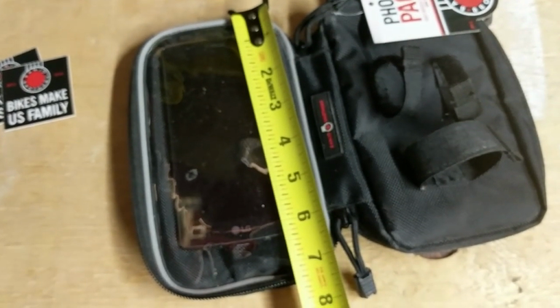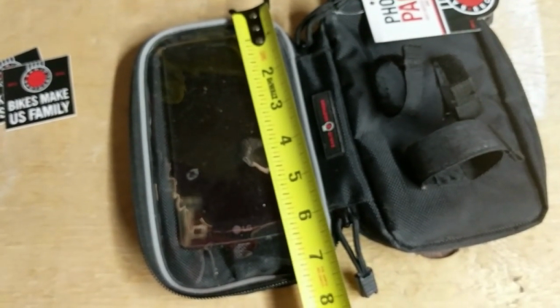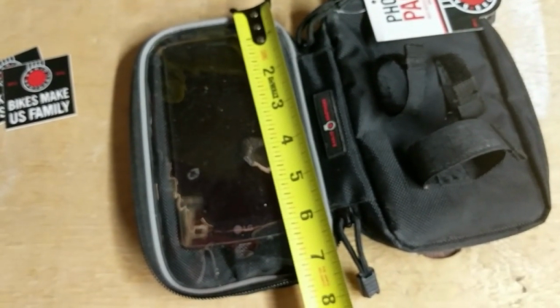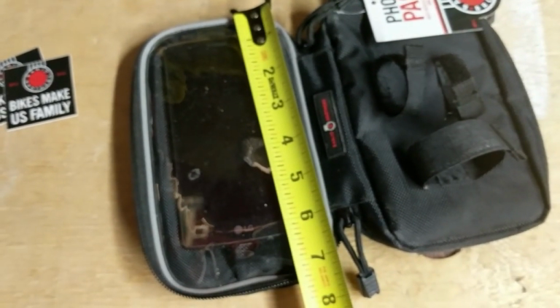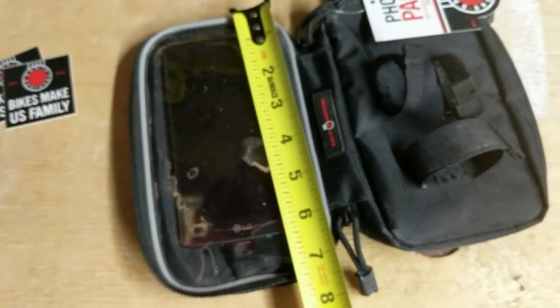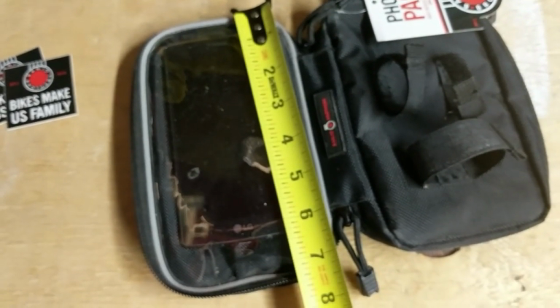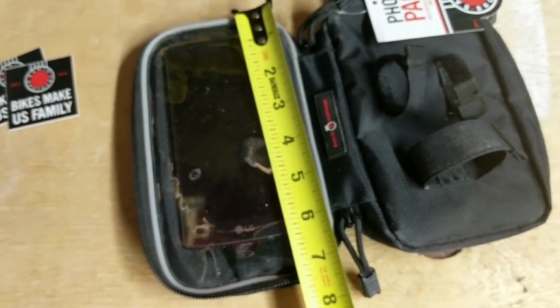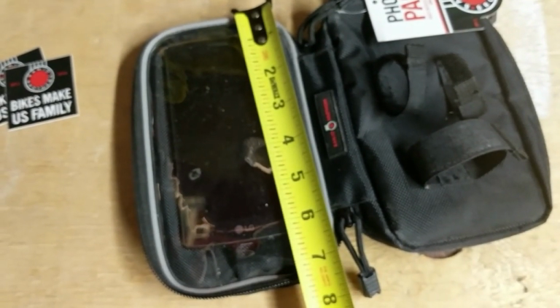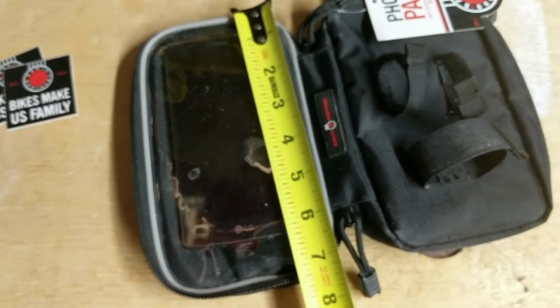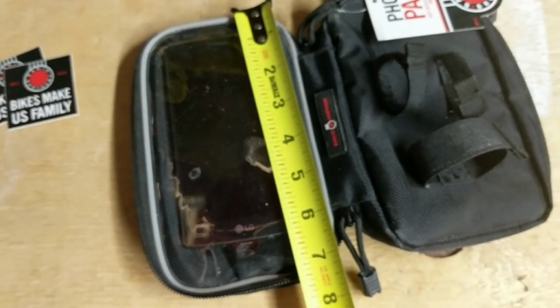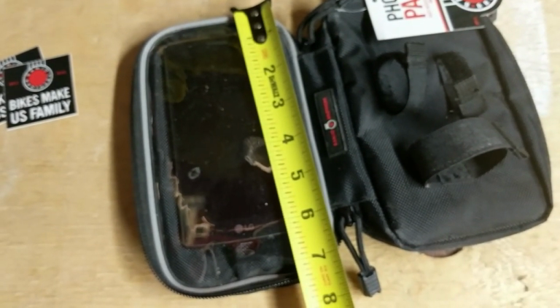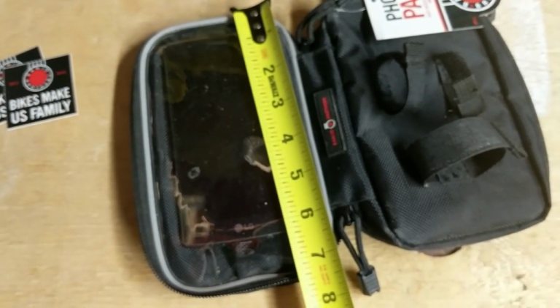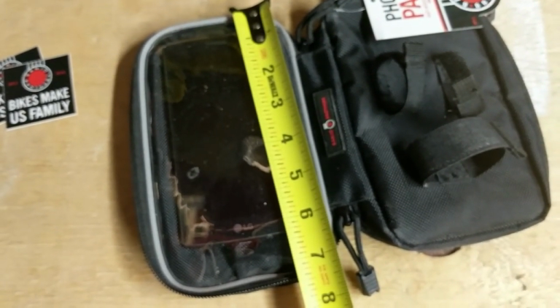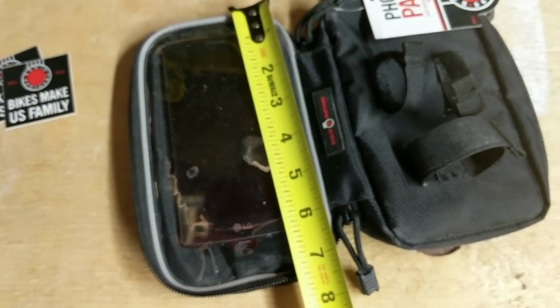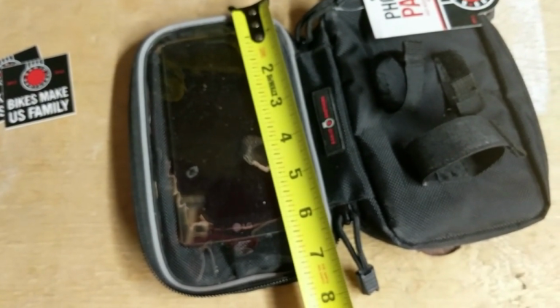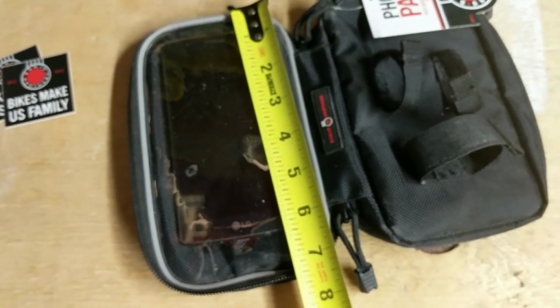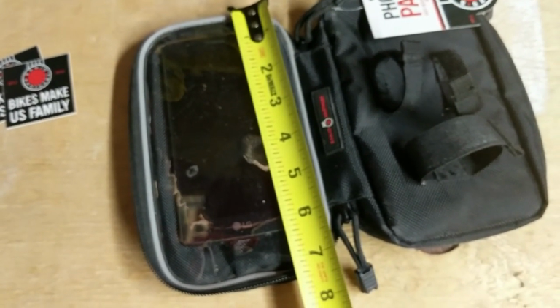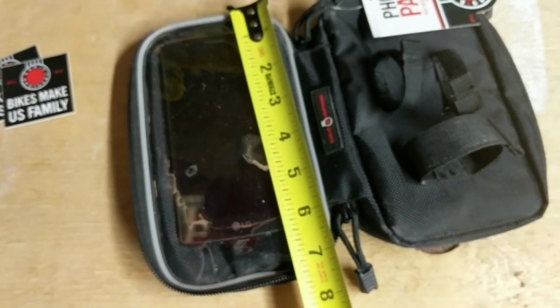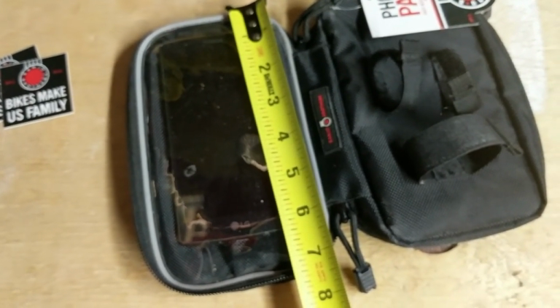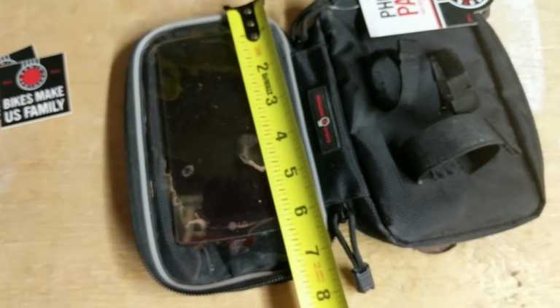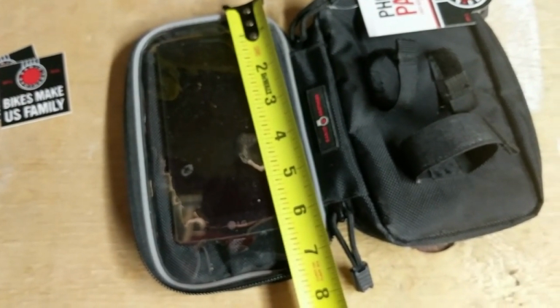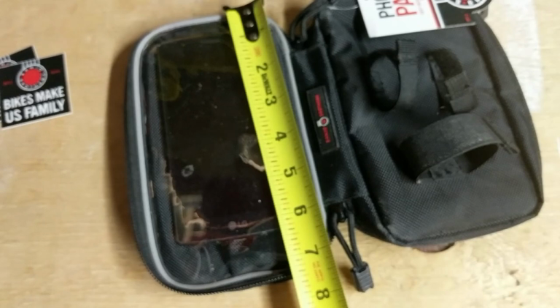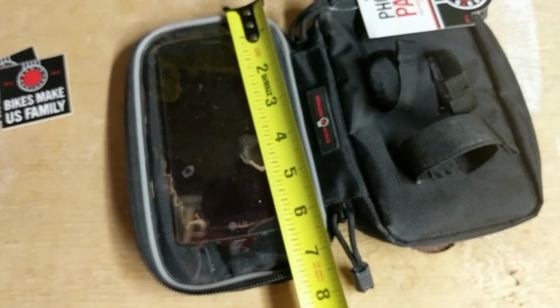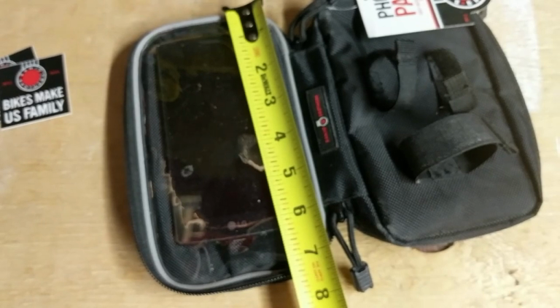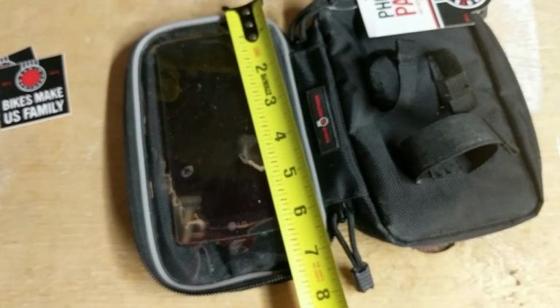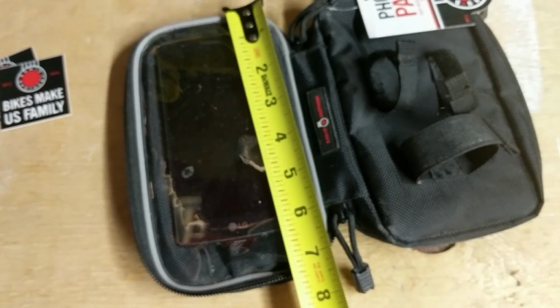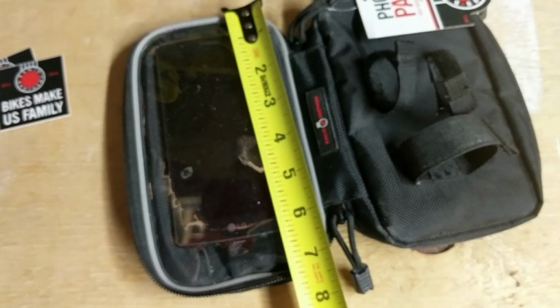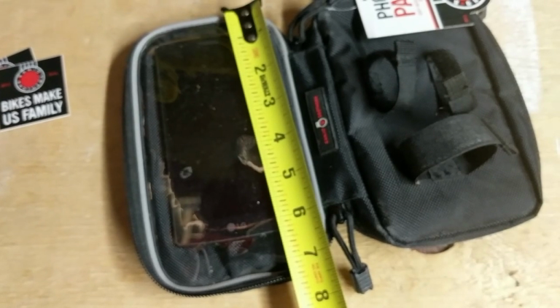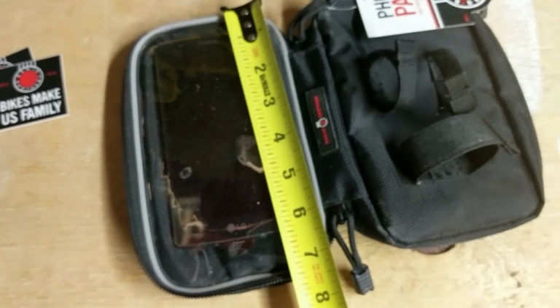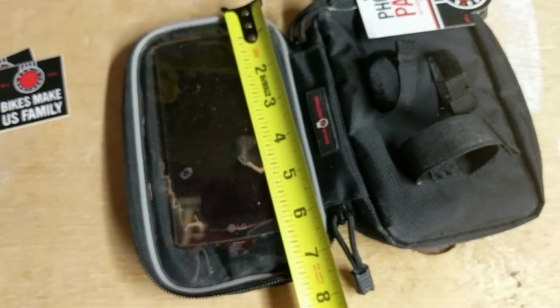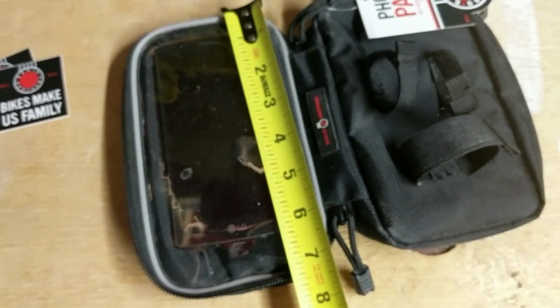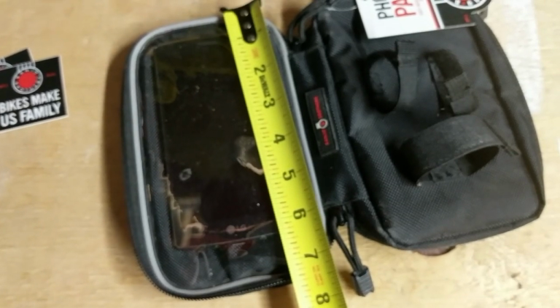It's going to fit most smartphones — iPhone, Android, and the Chinese ones that steal secrets.